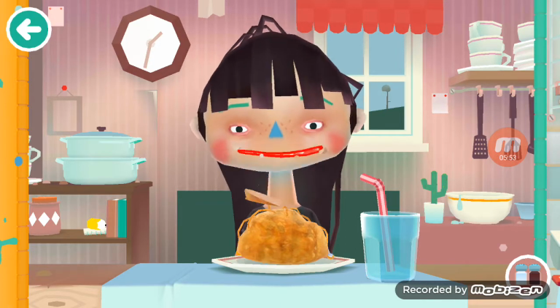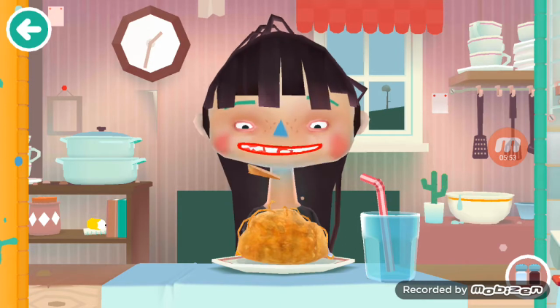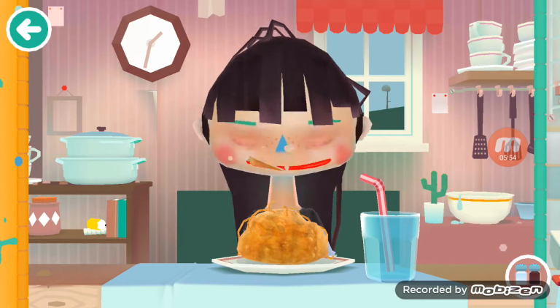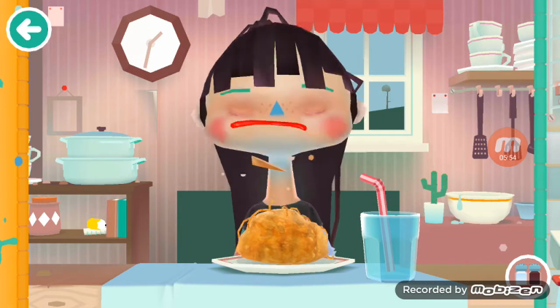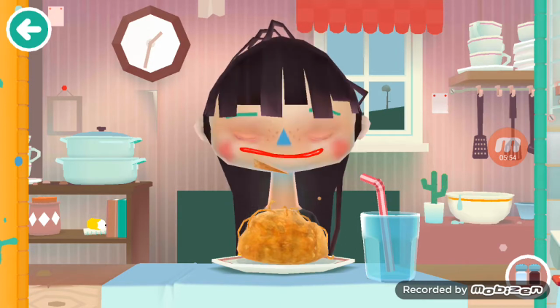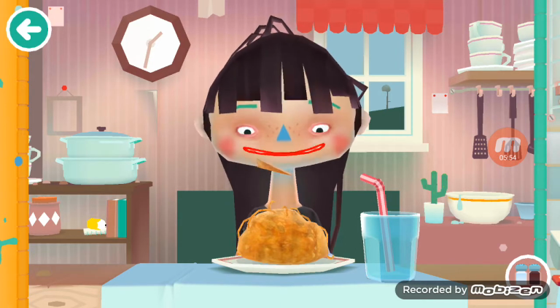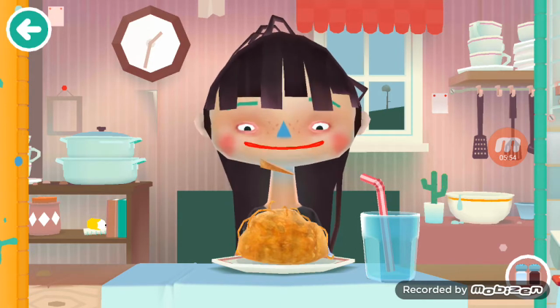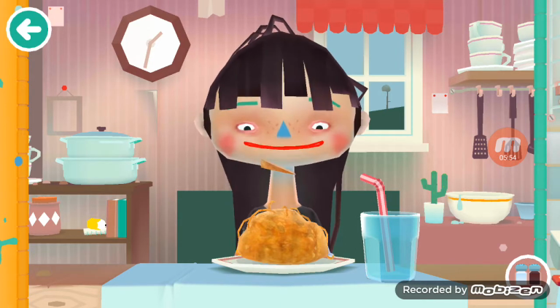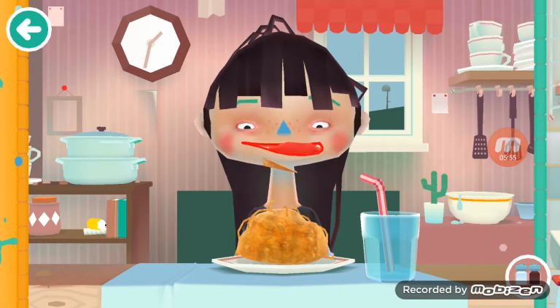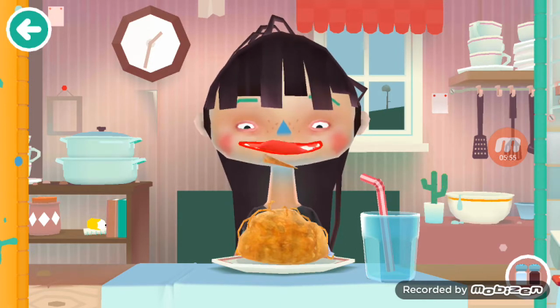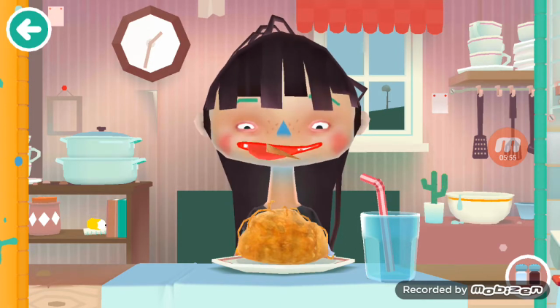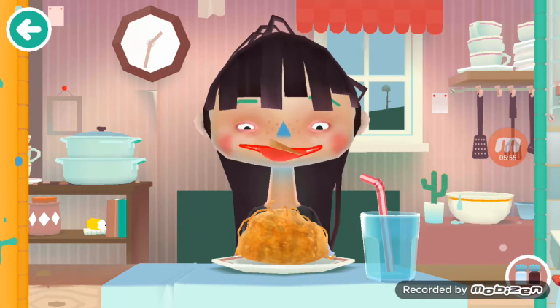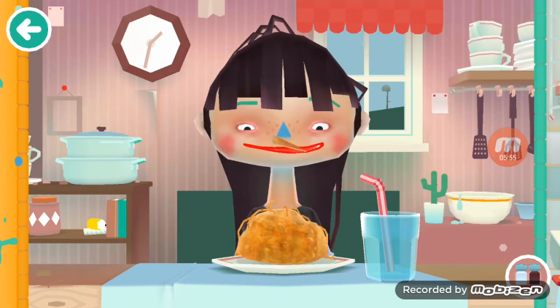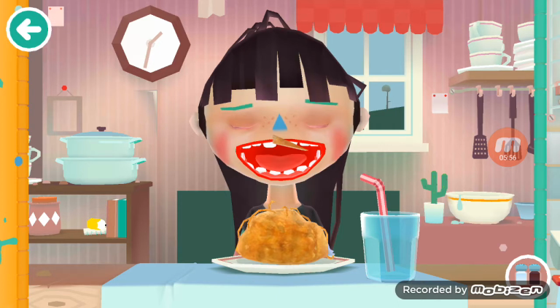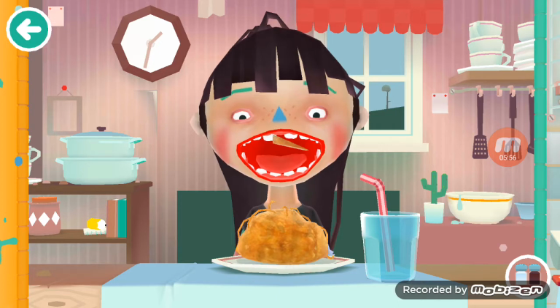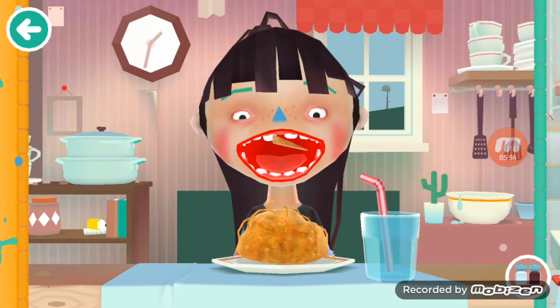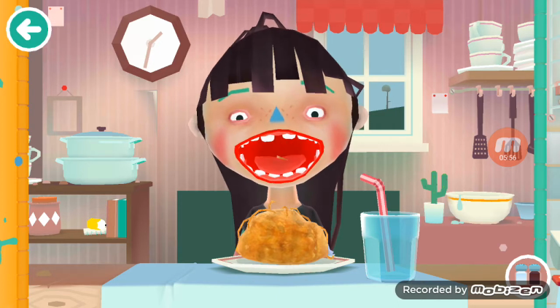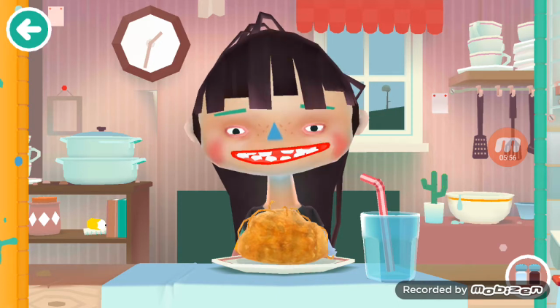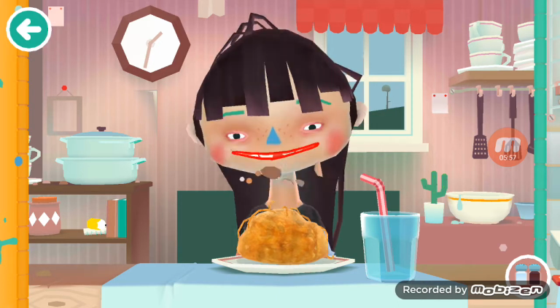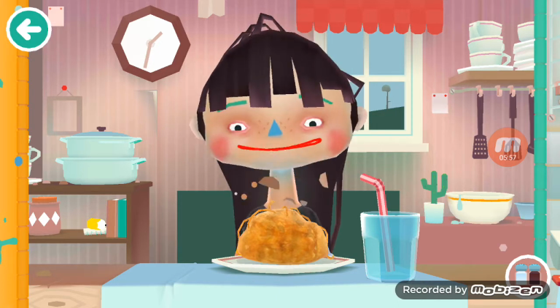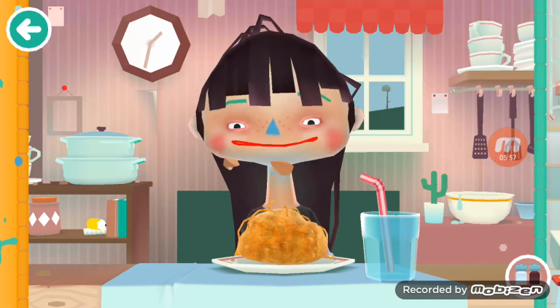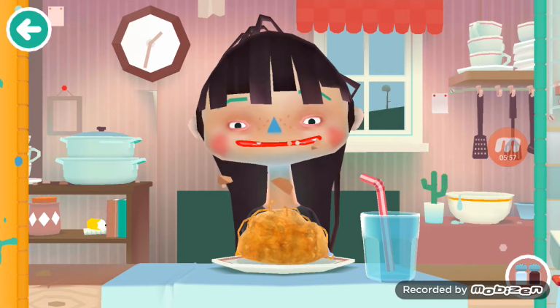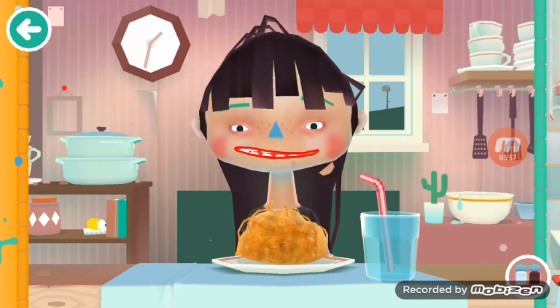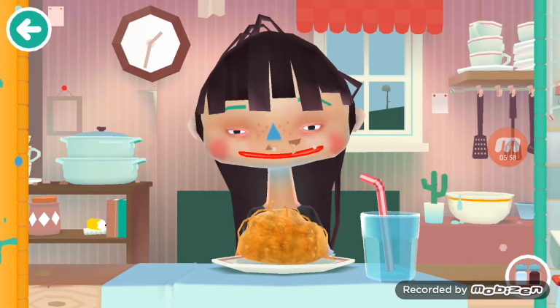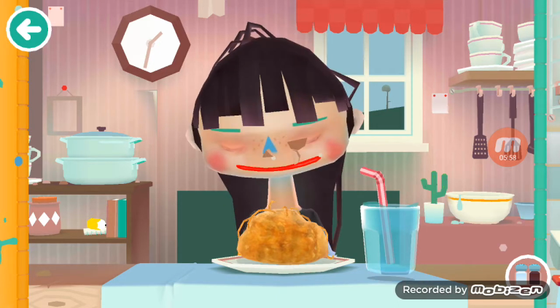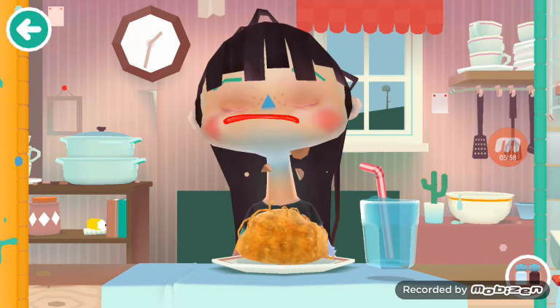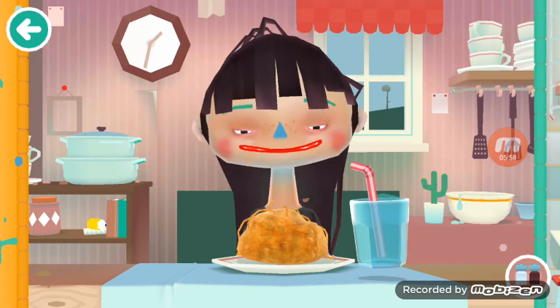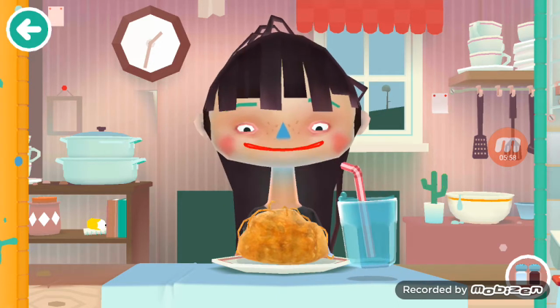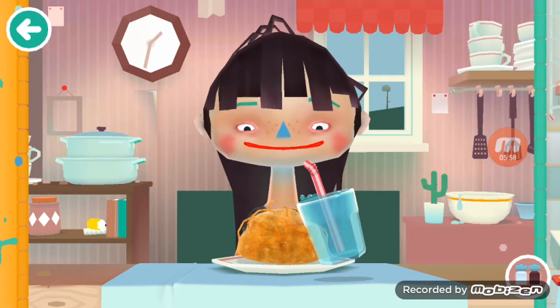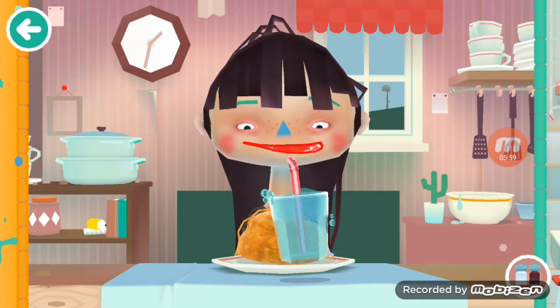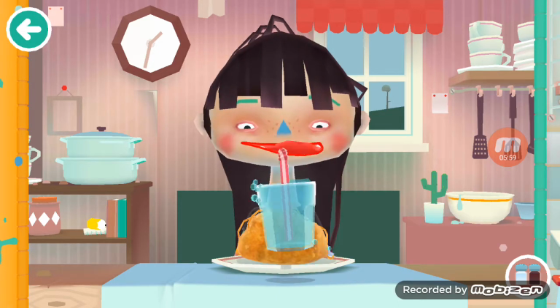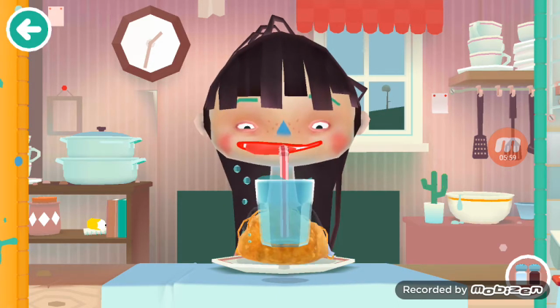Oh yeah it looks good. She likes it! Eat some water.